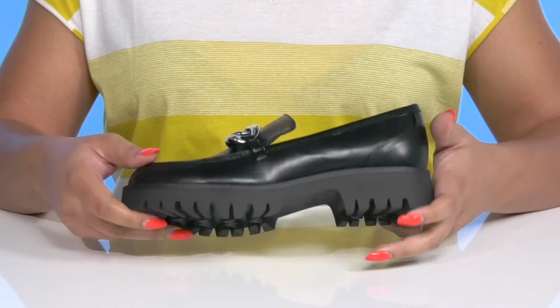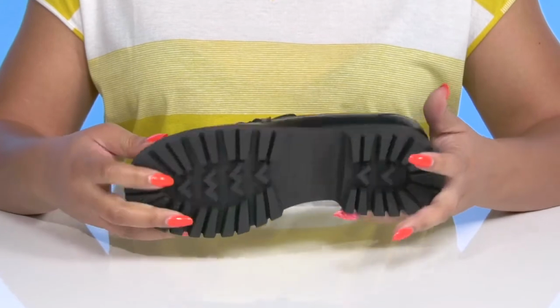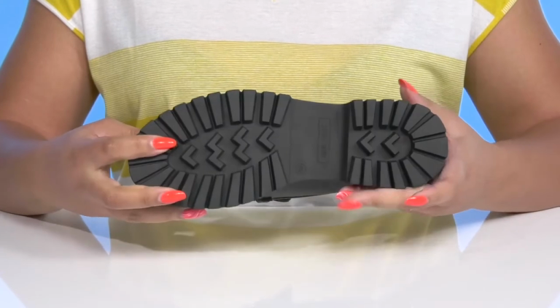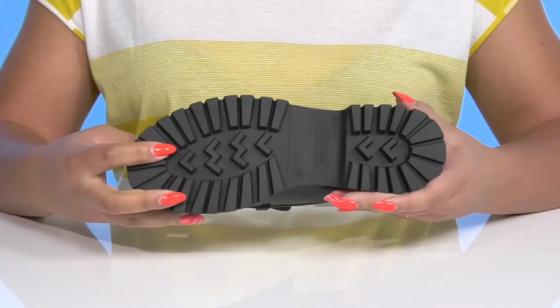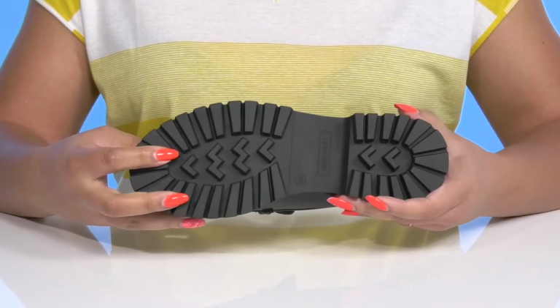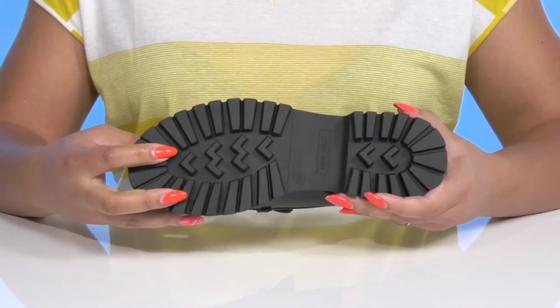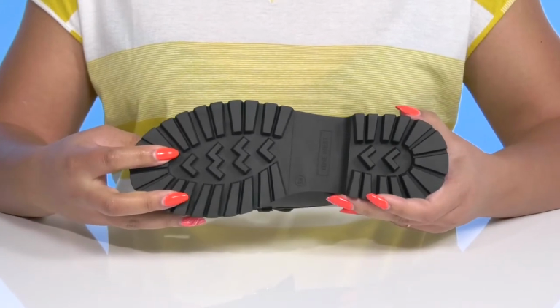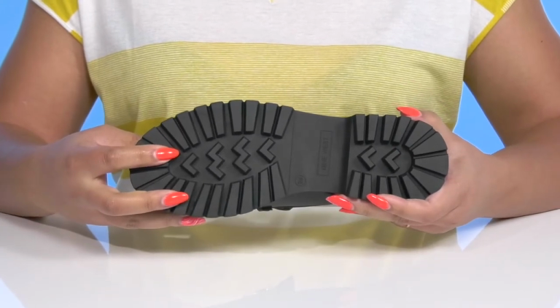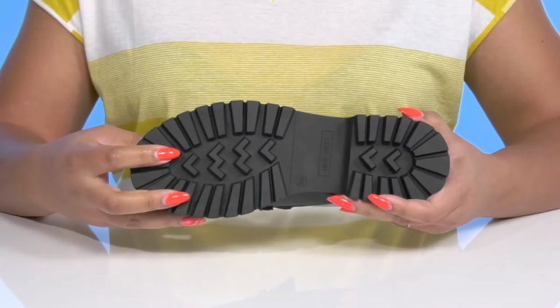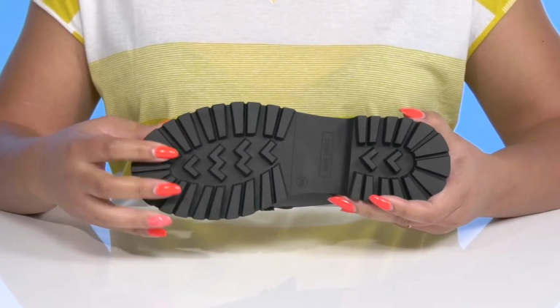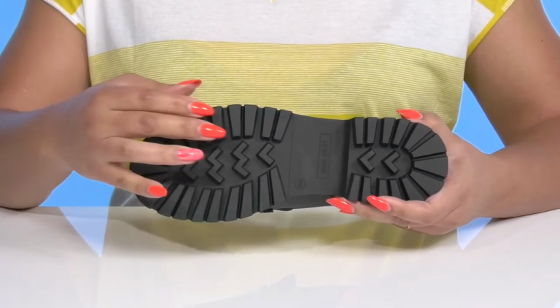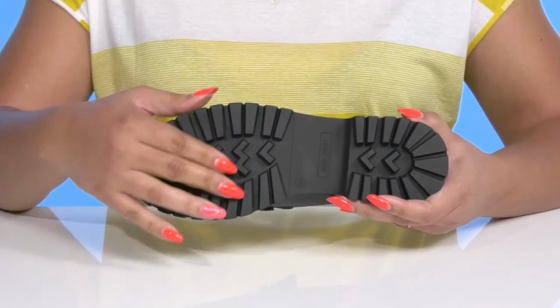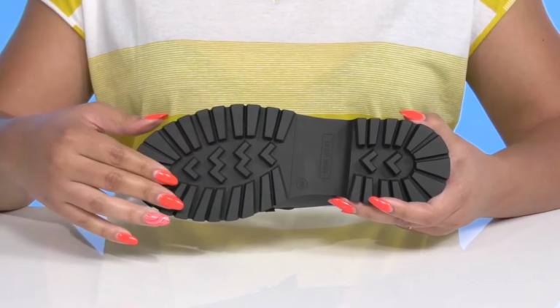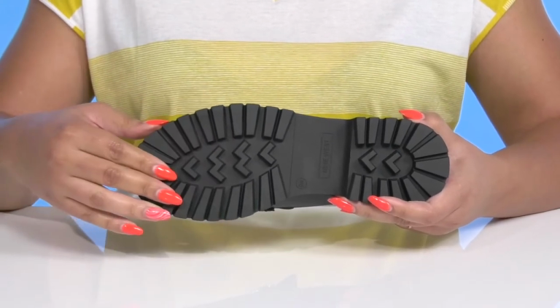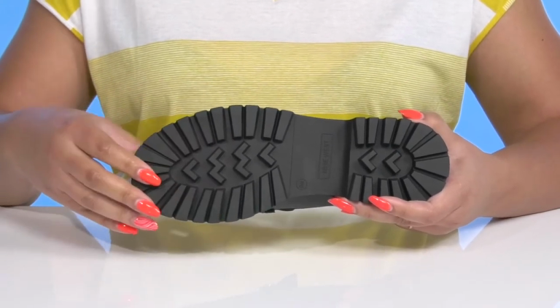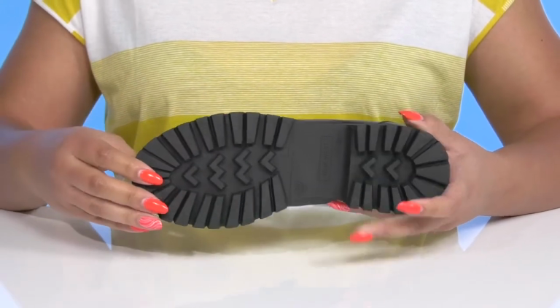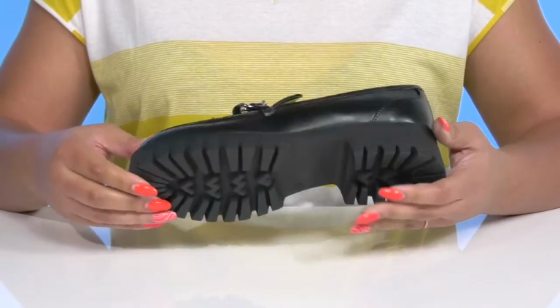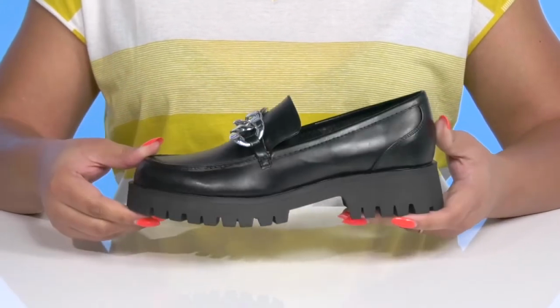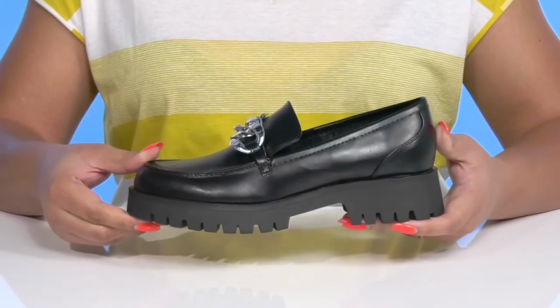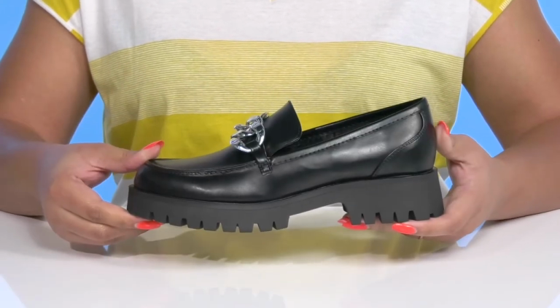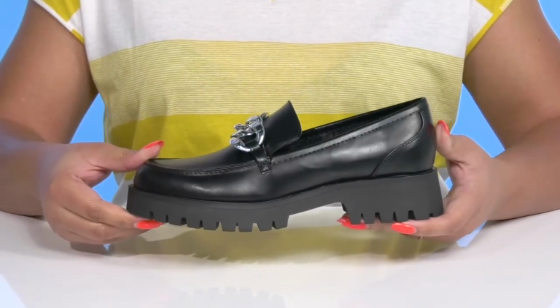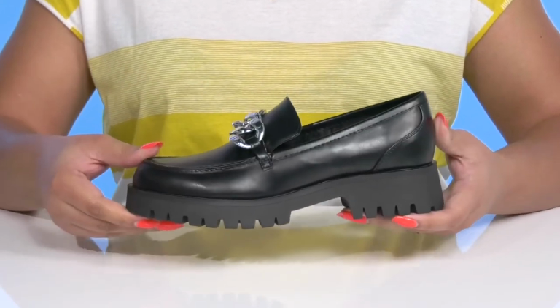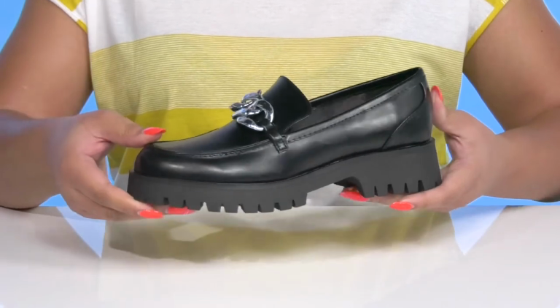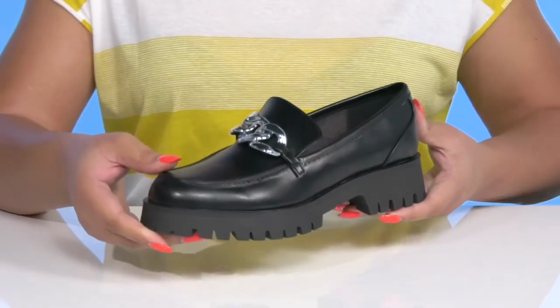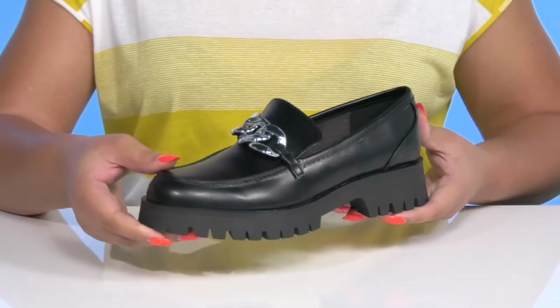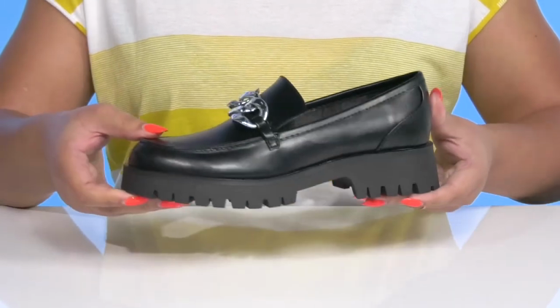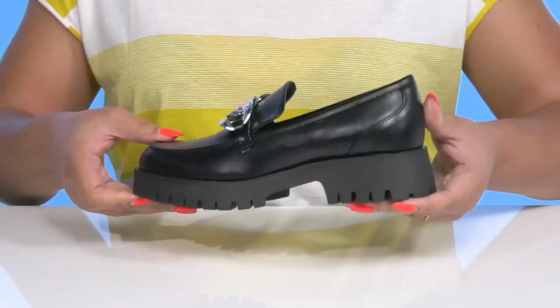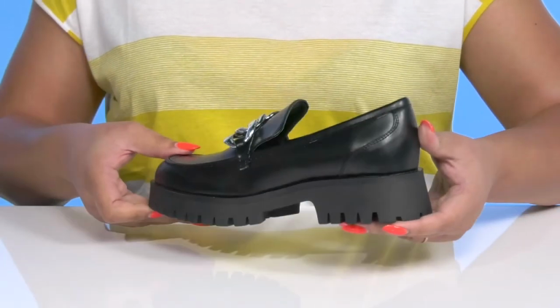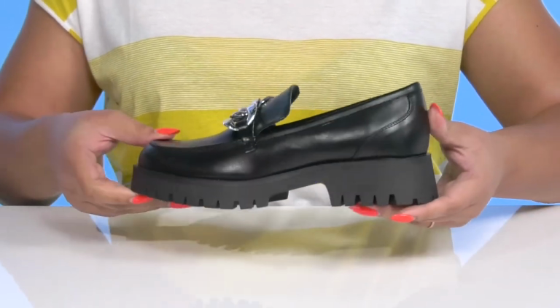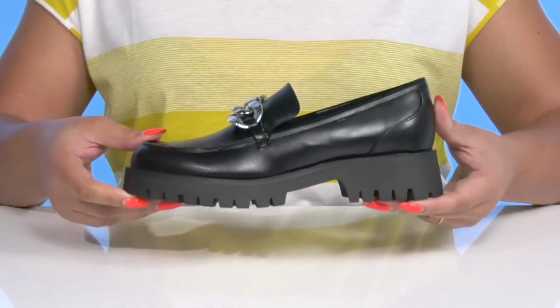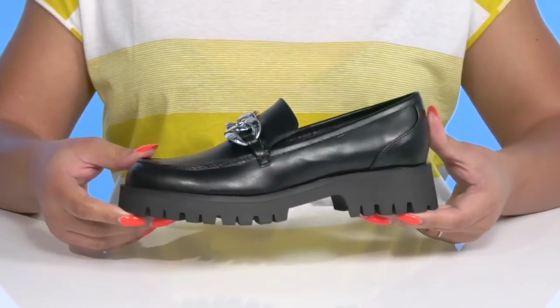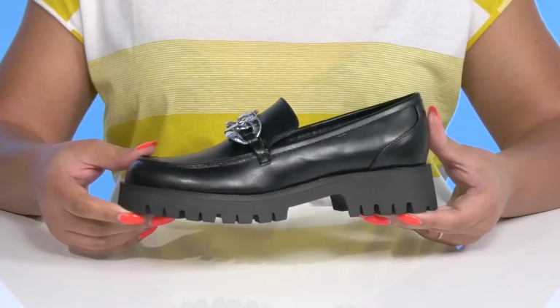It's all on top of a durable man-made outsole that has grippy lugs to keep you stable. Show these off with a cute pair of dress slacks.